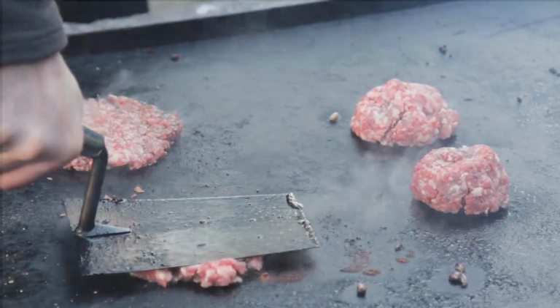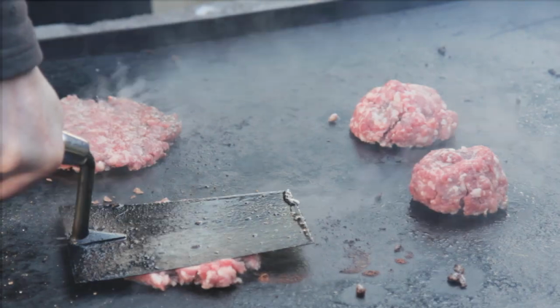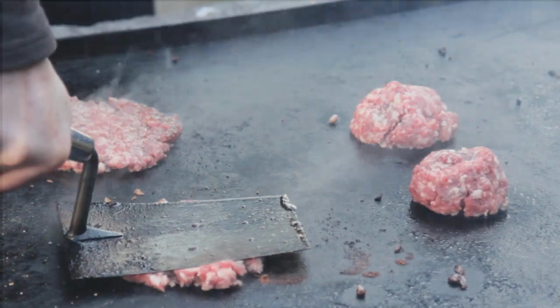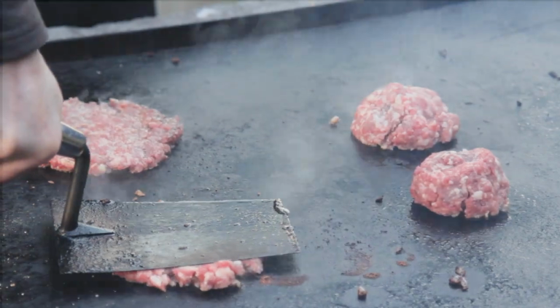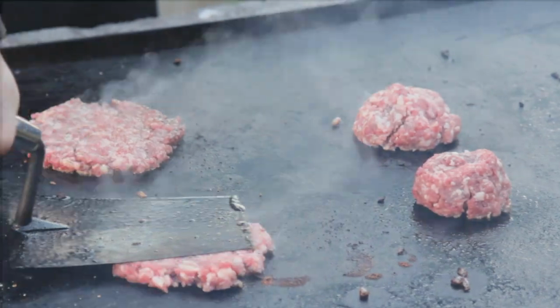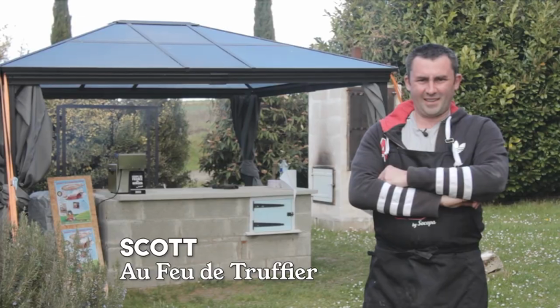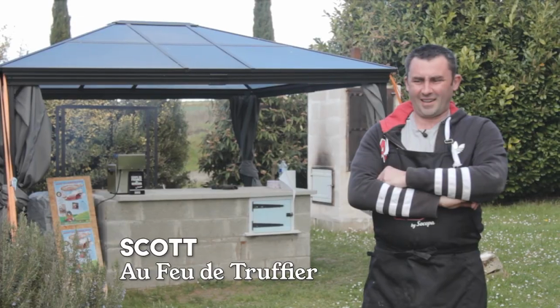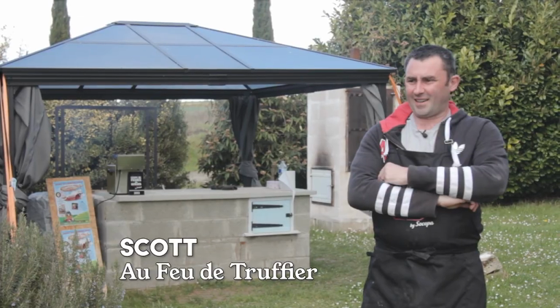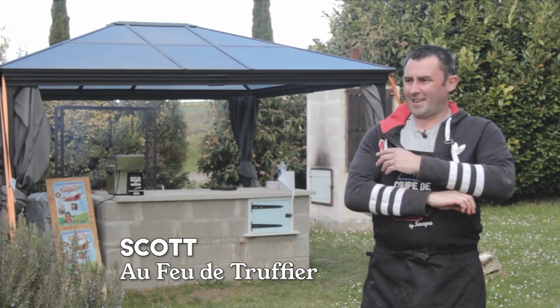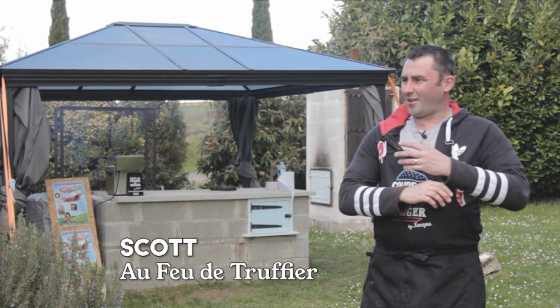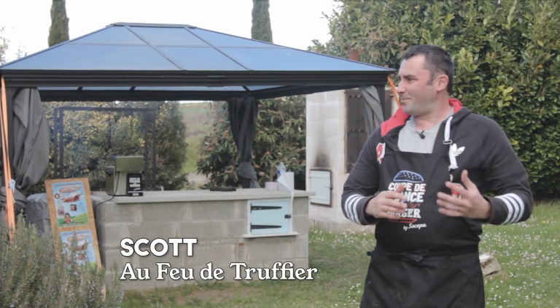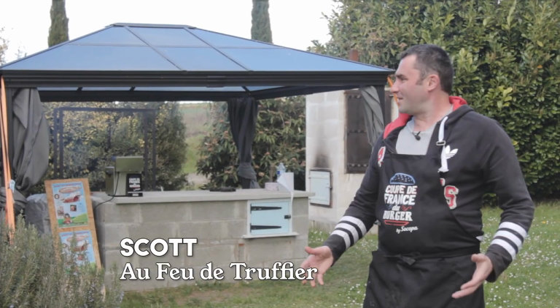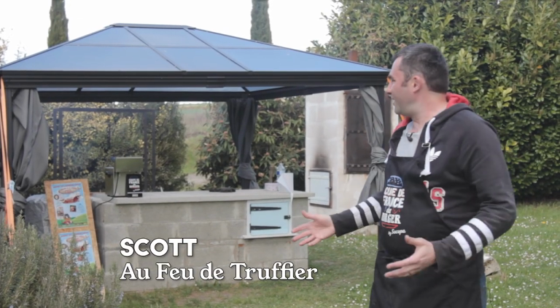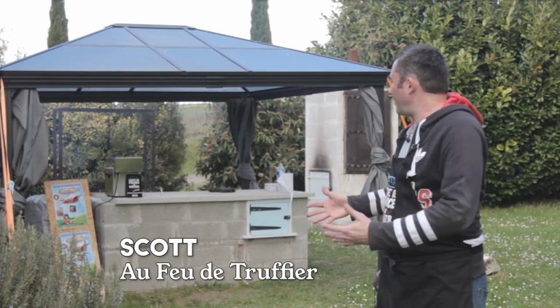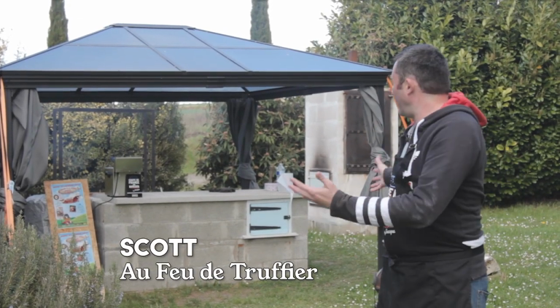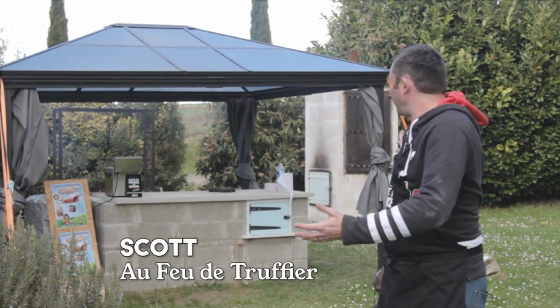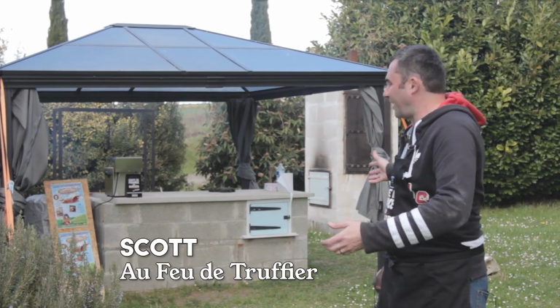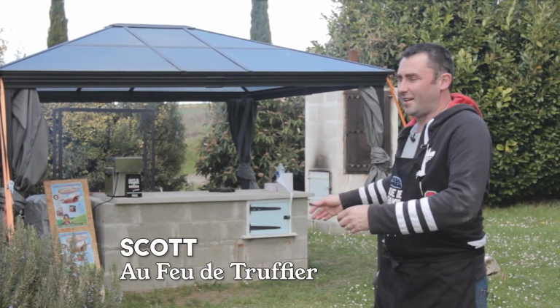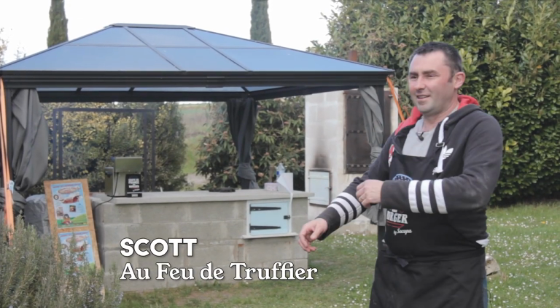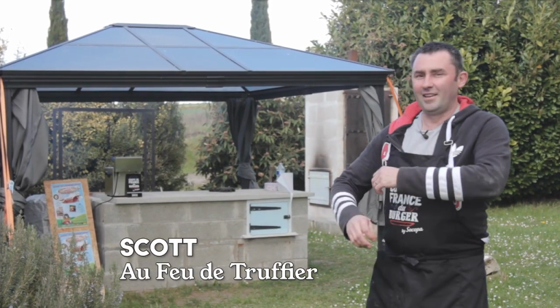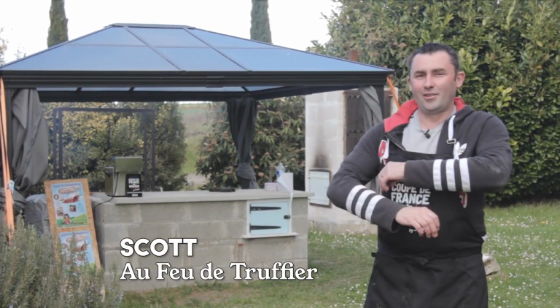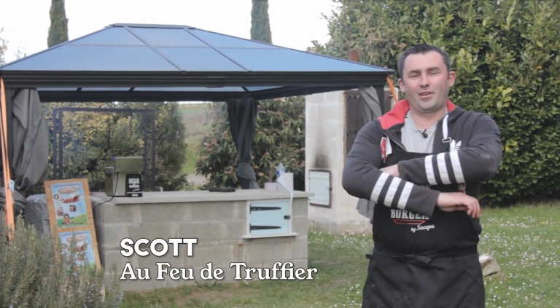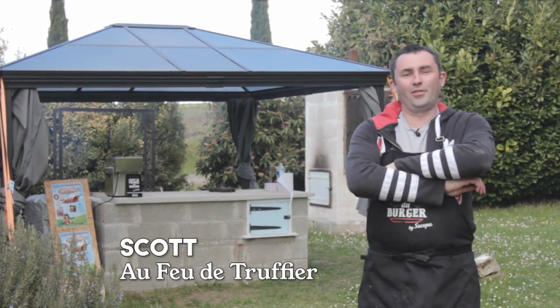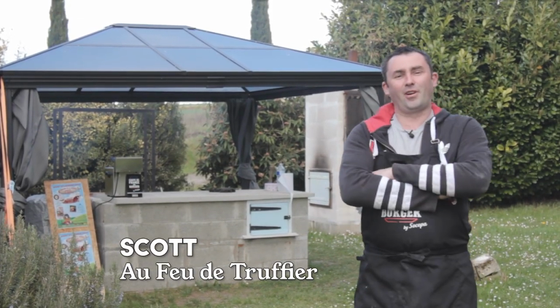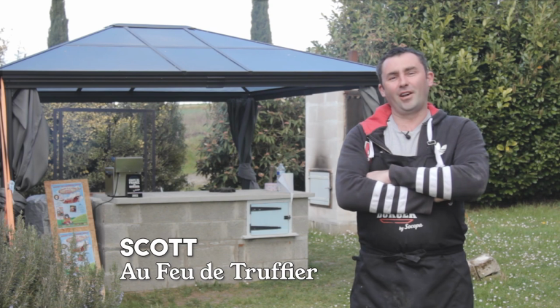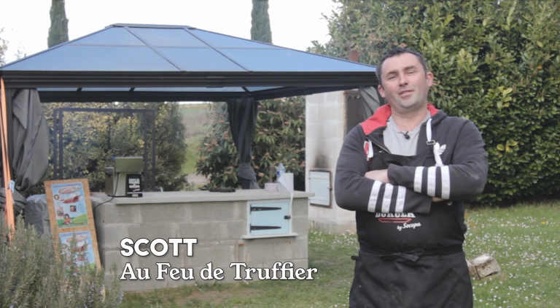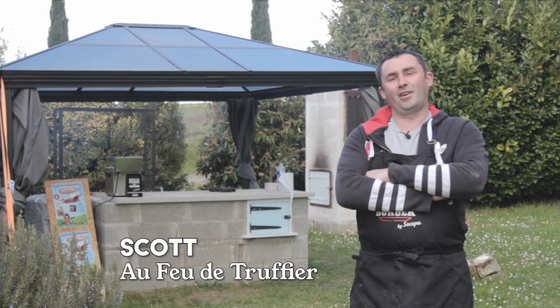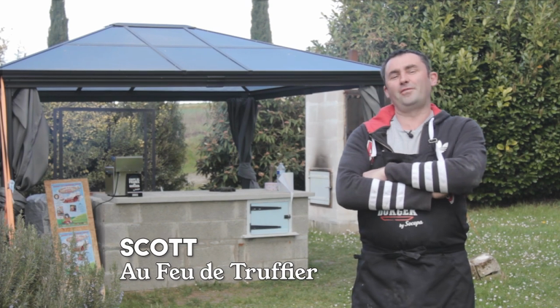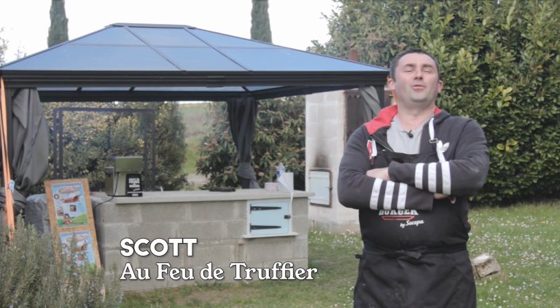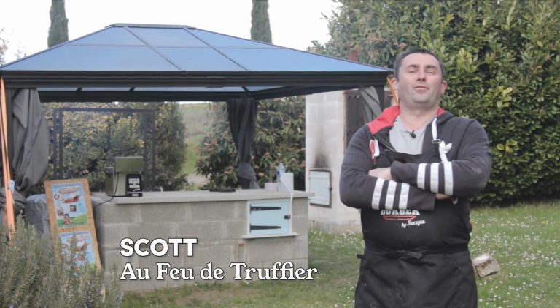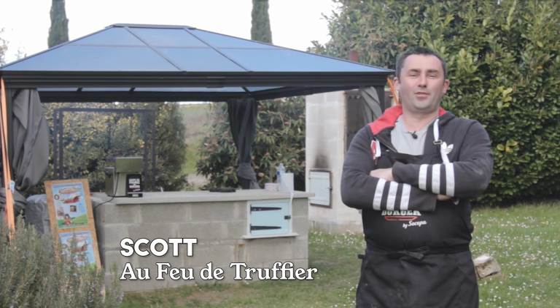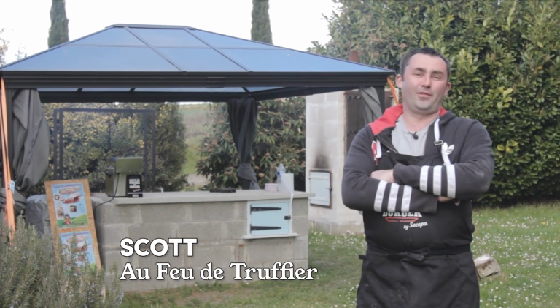I'm Scott. I have a business cooking on fire — cooking on truffle oak, which I've built around nutrition and the love of wood-fired cooking.